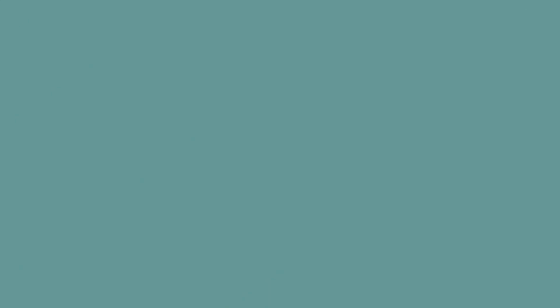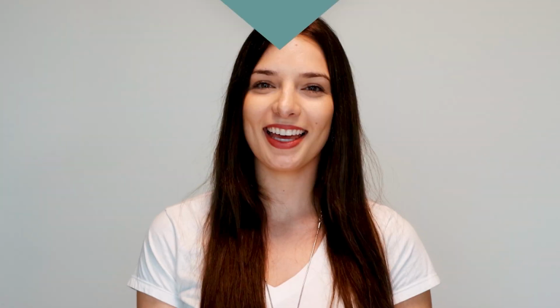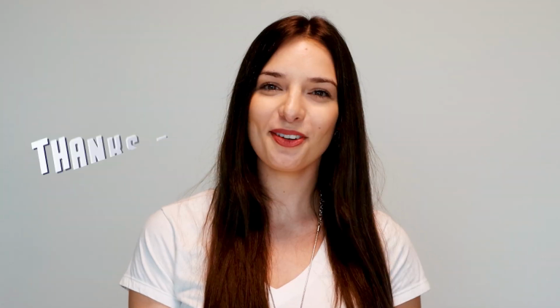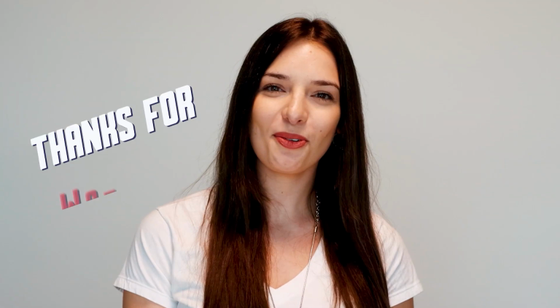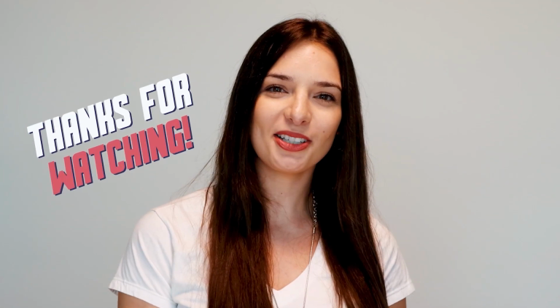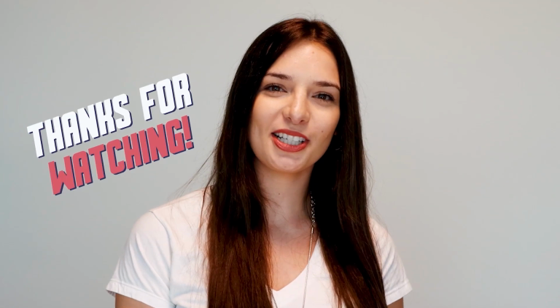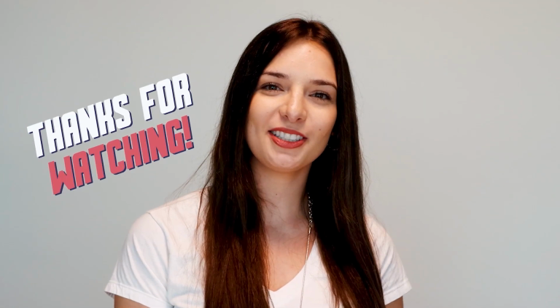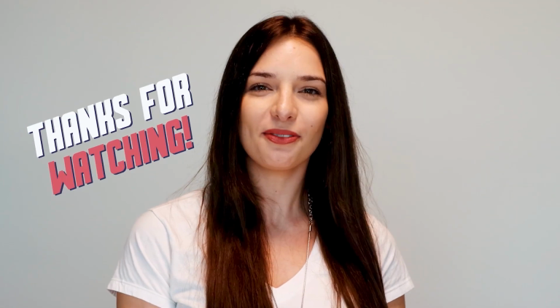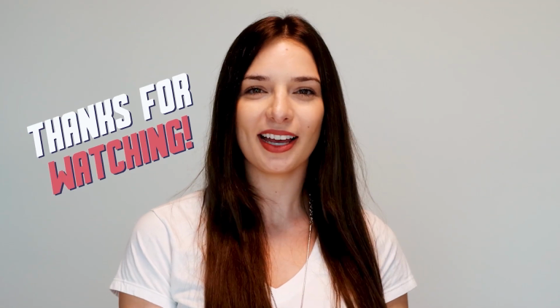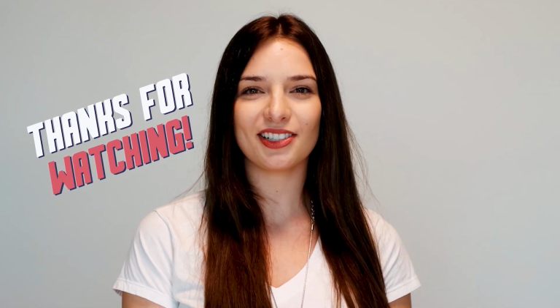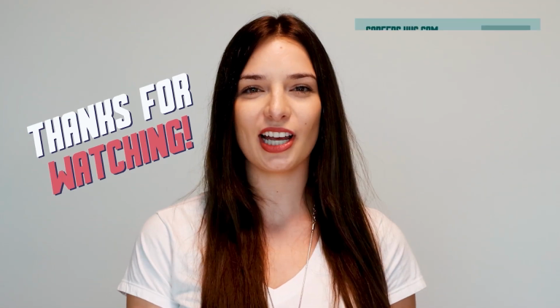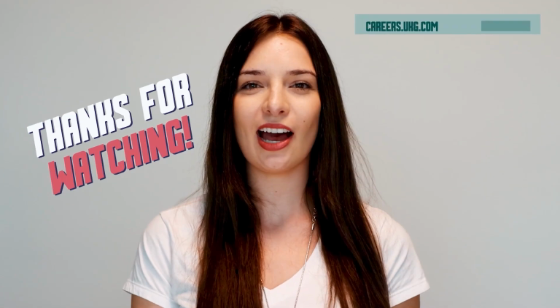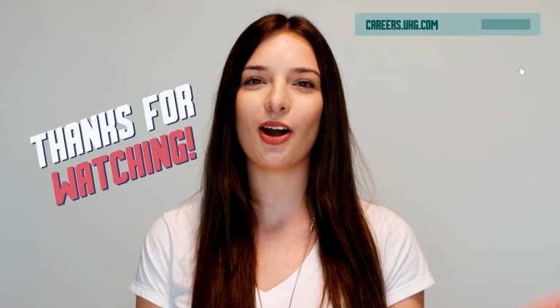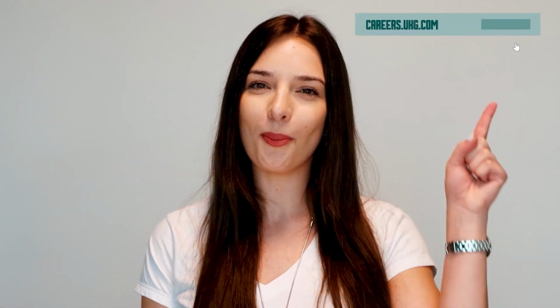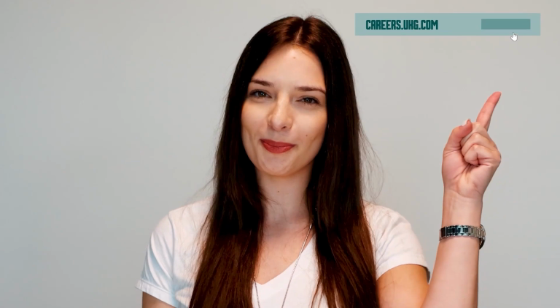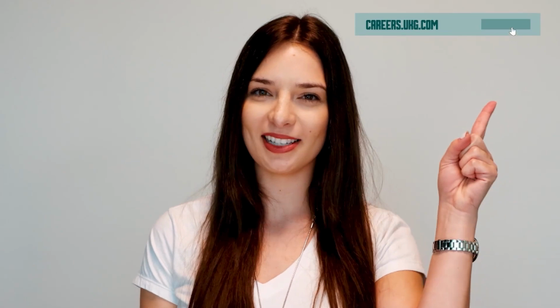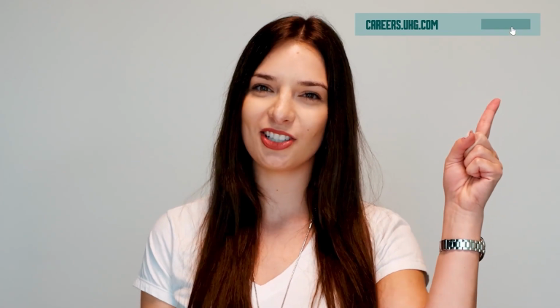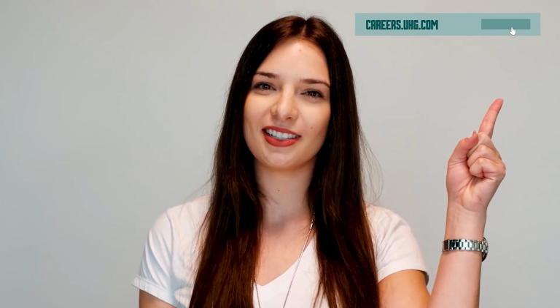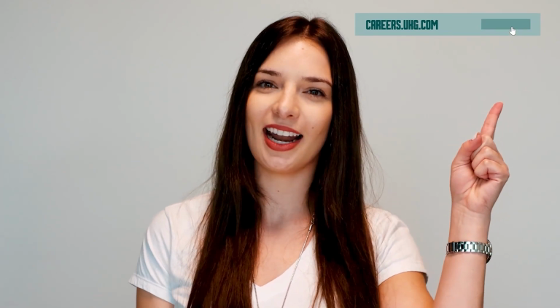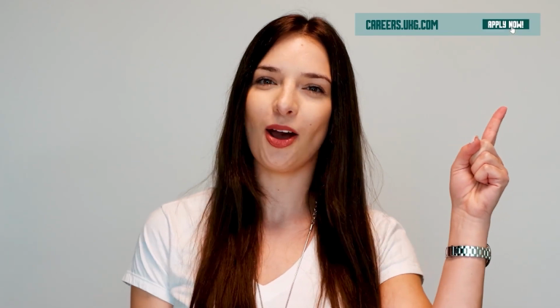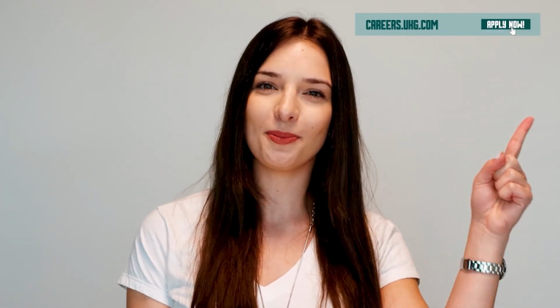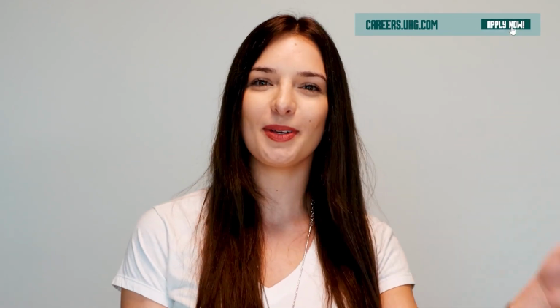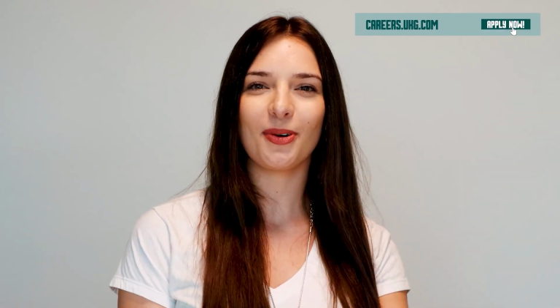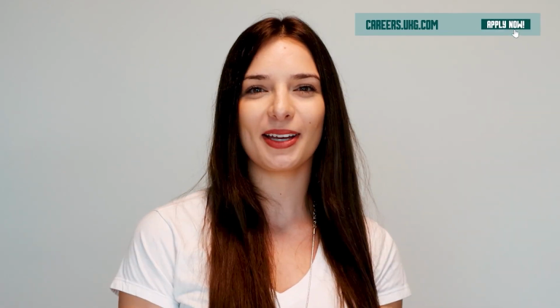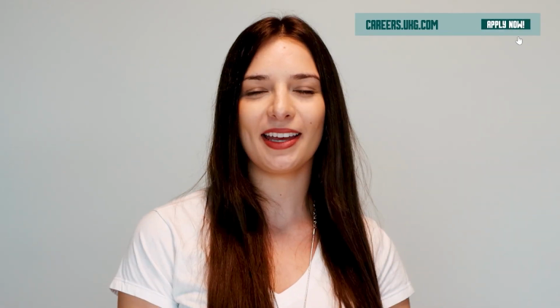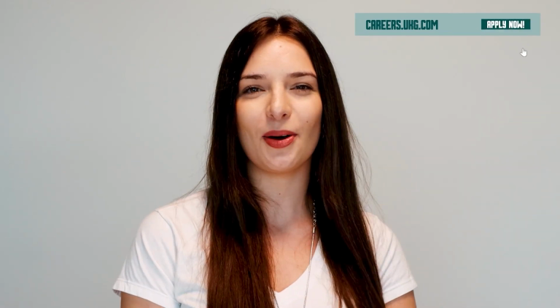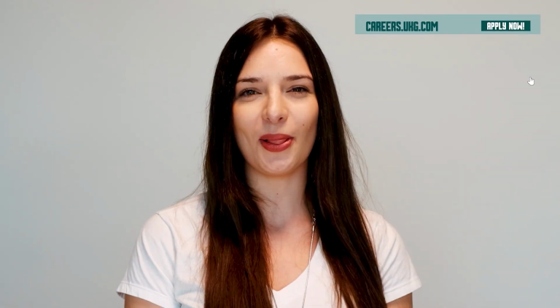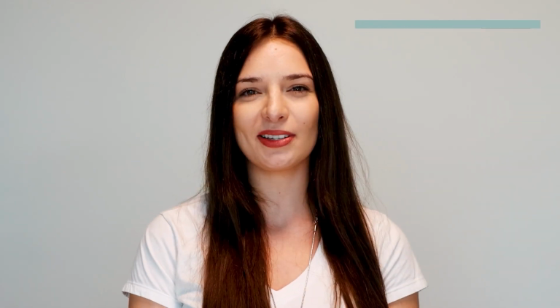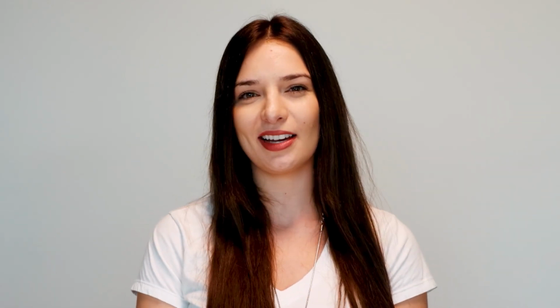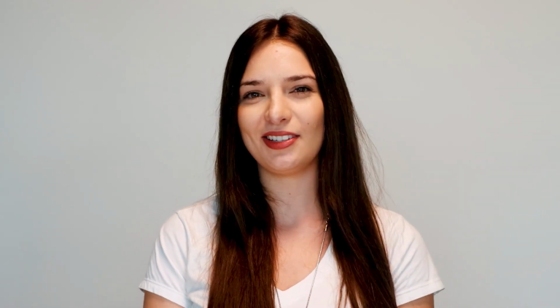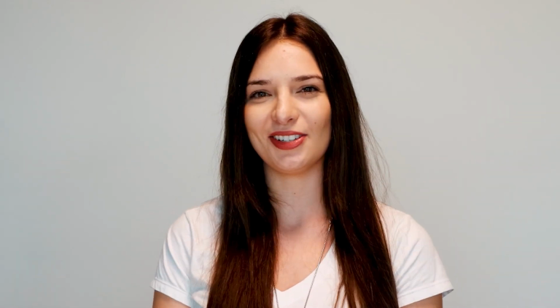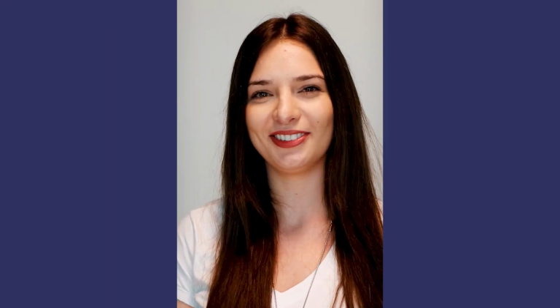Thank you for watching. Don't forget to check out our open positions and I hope to be working alongside you soon.